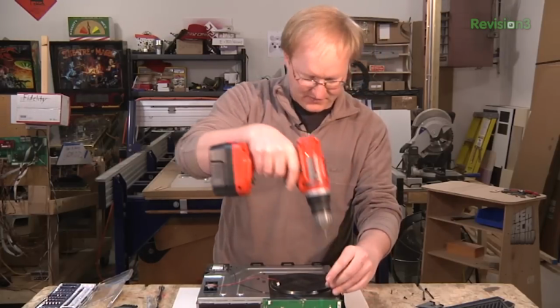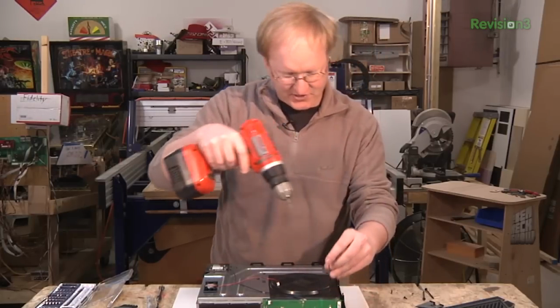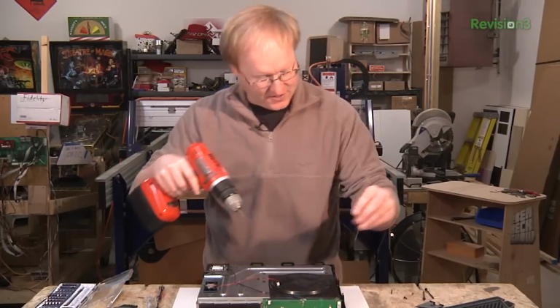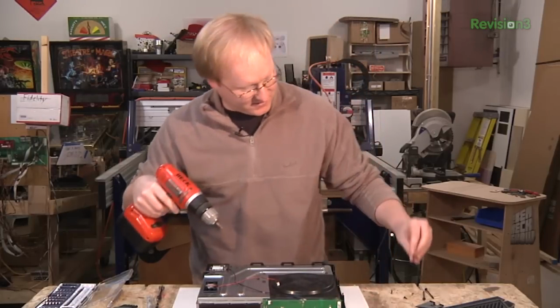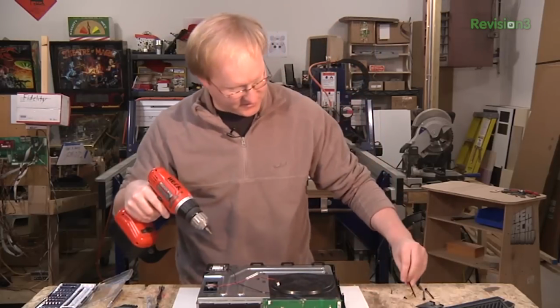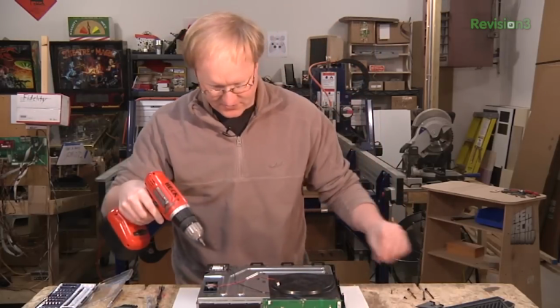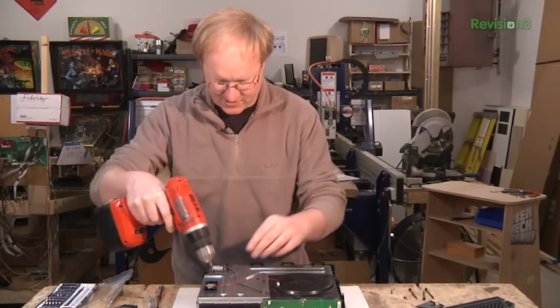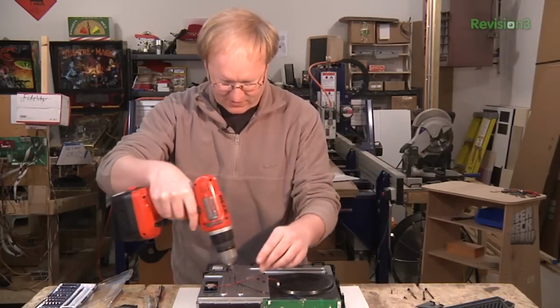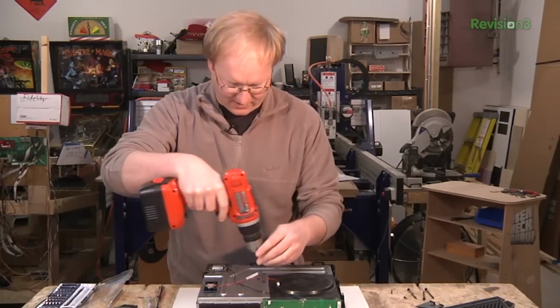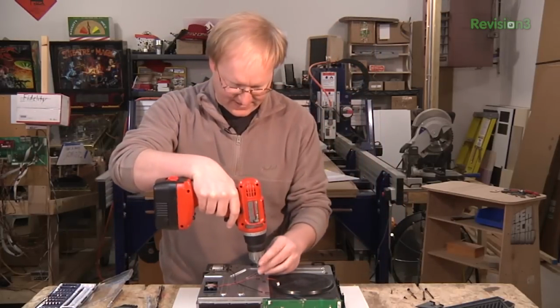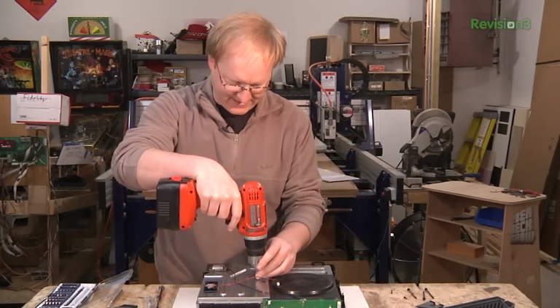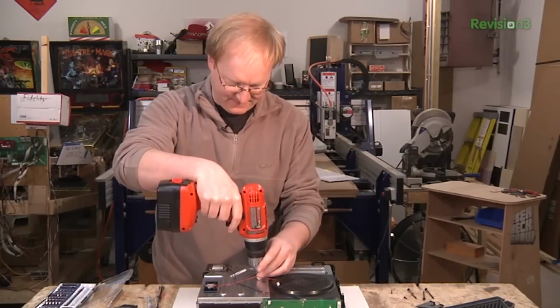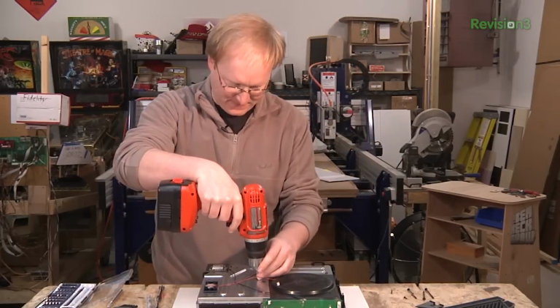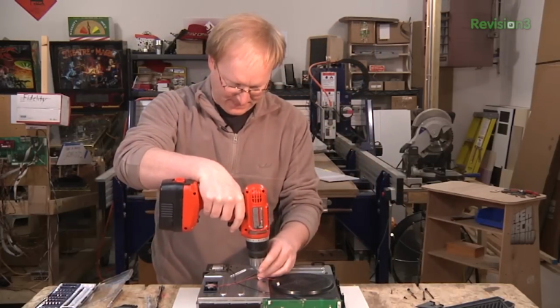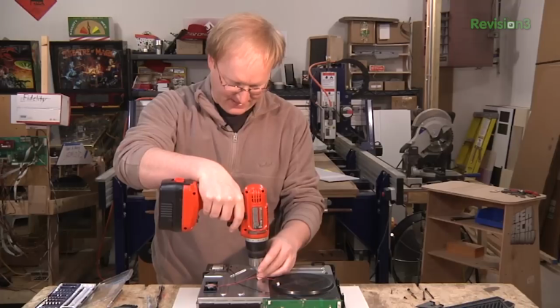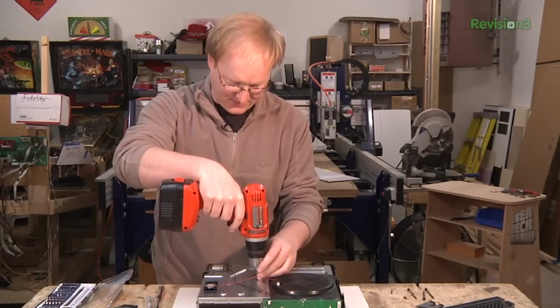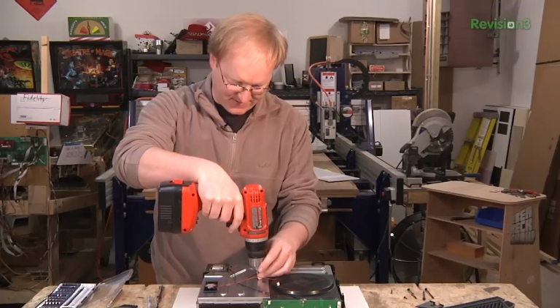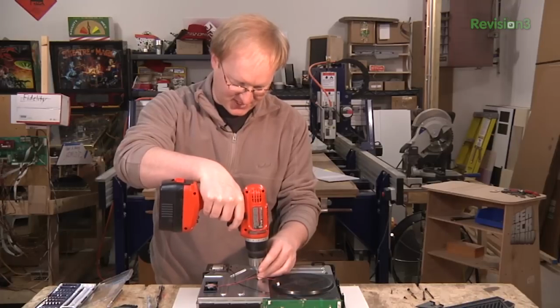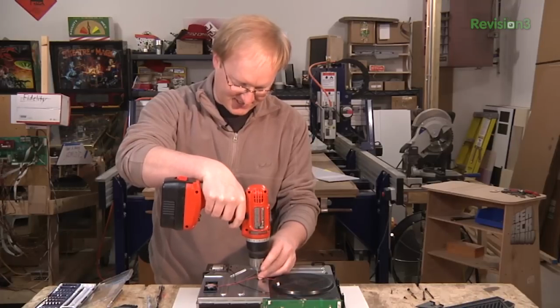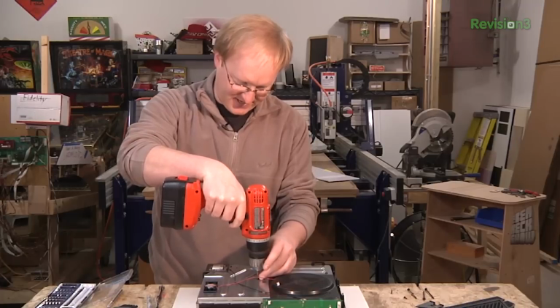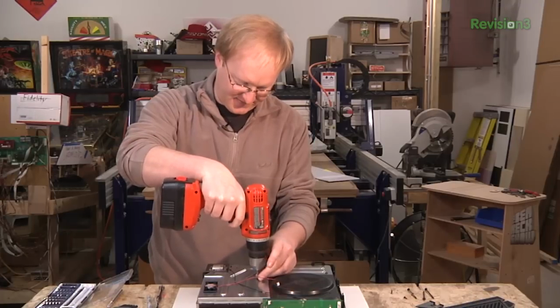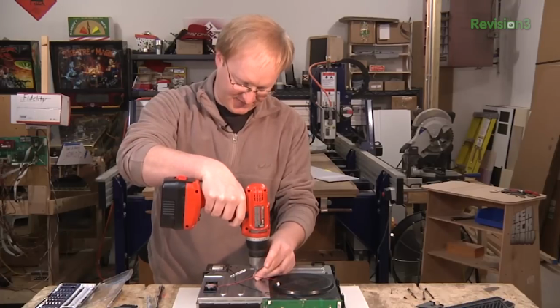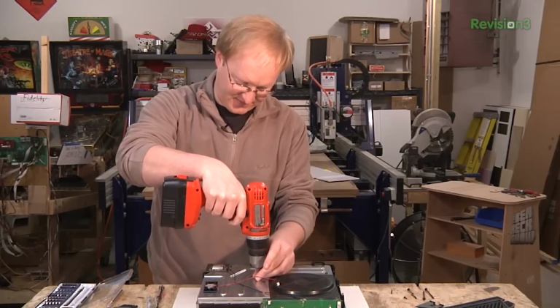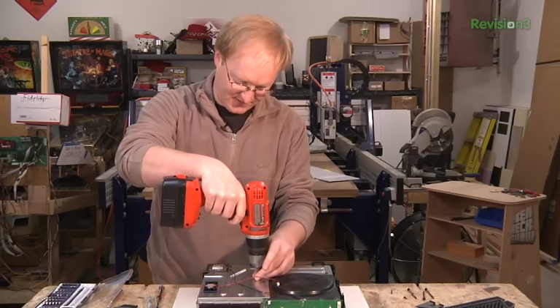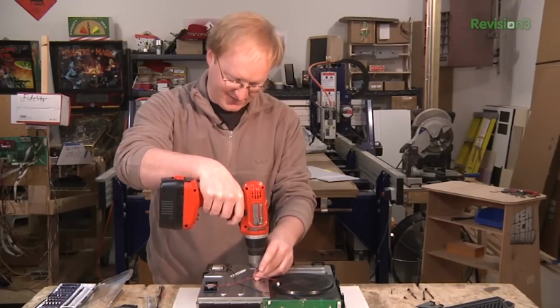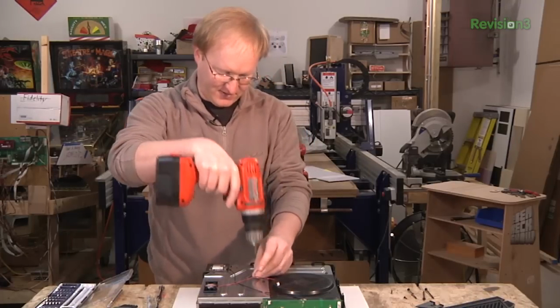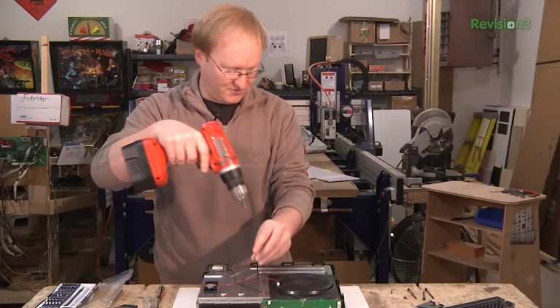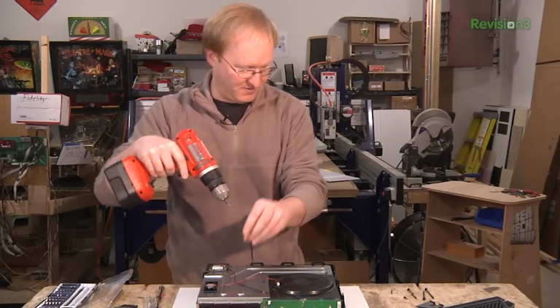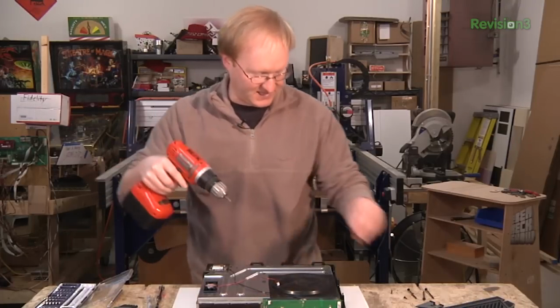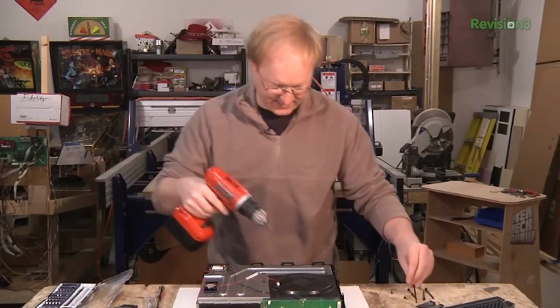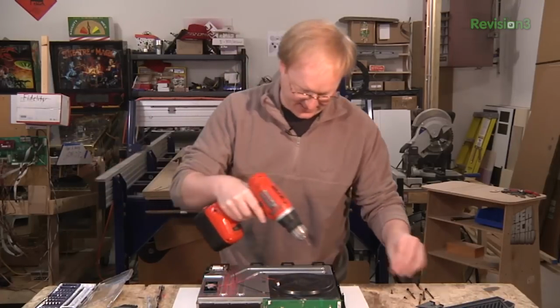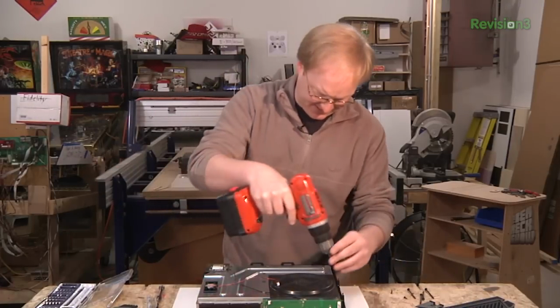These really long screws are what connect this metal chassis to the plastic case.